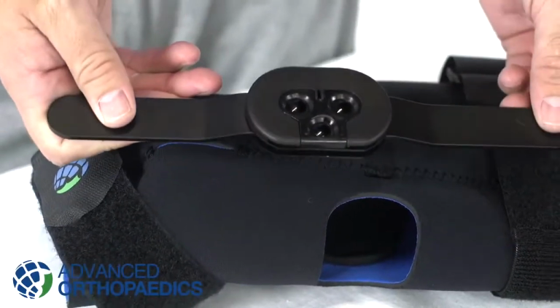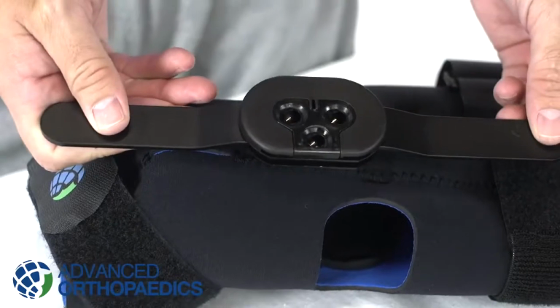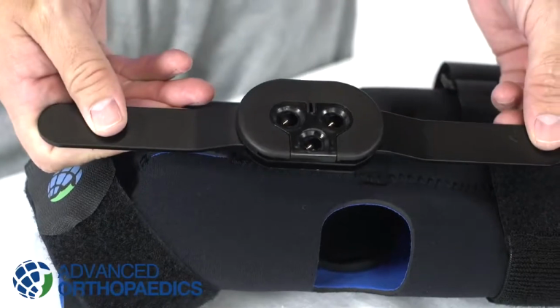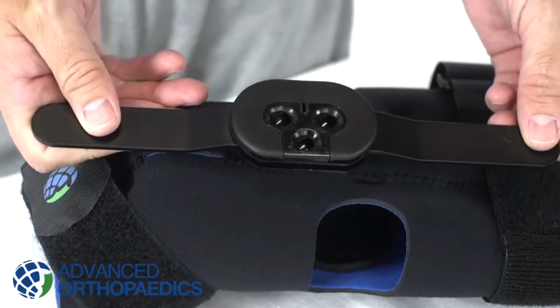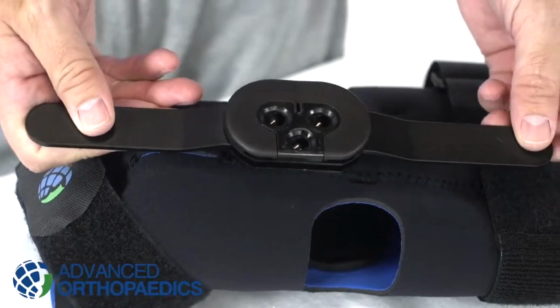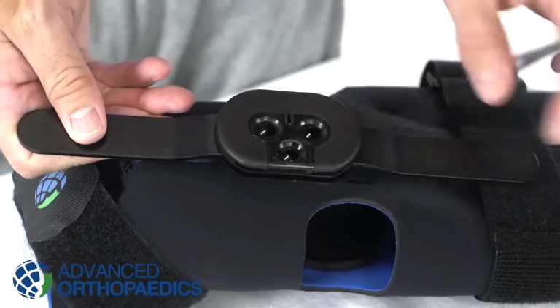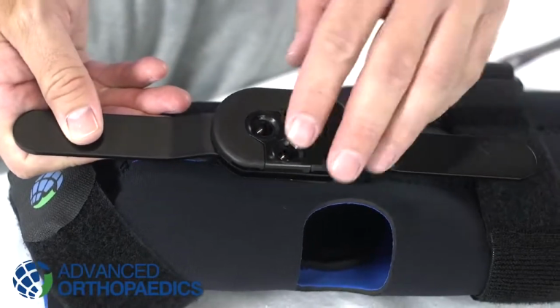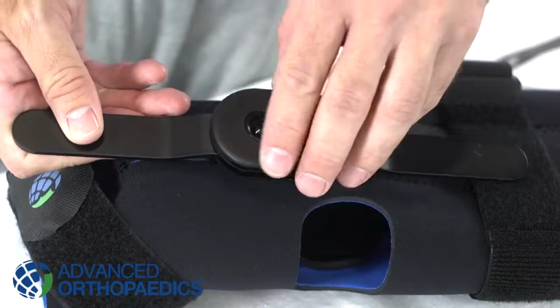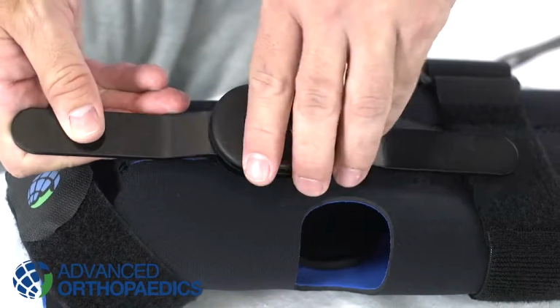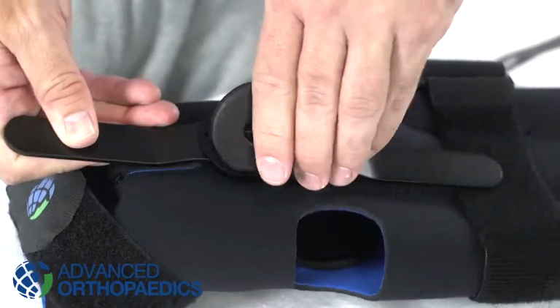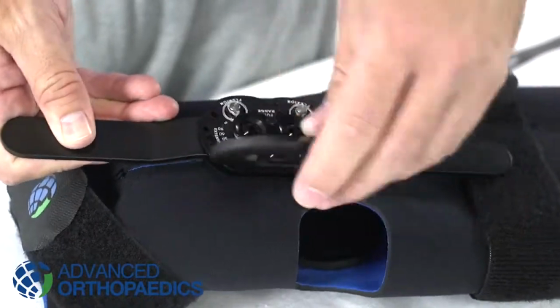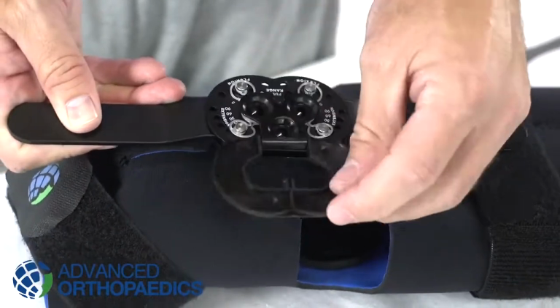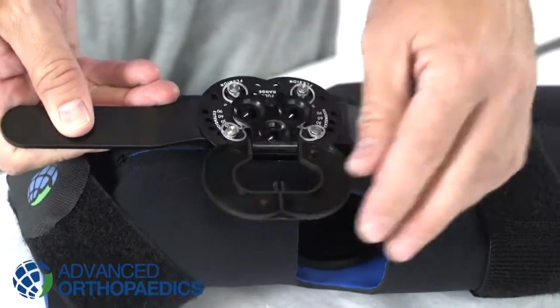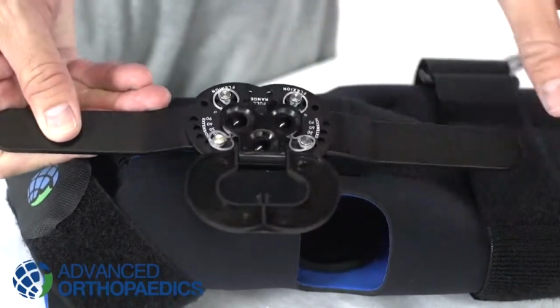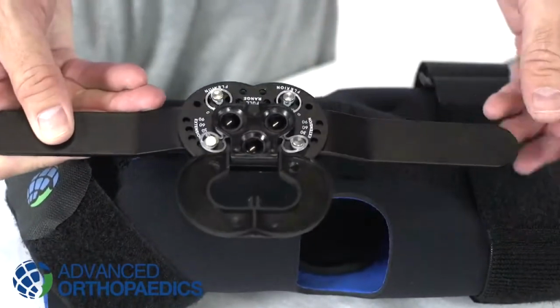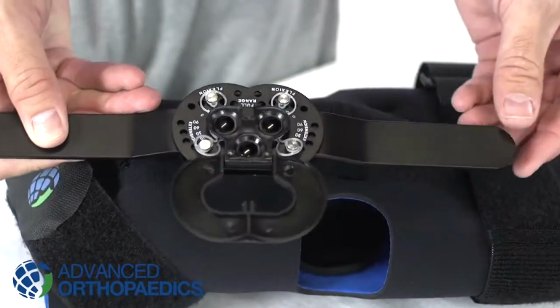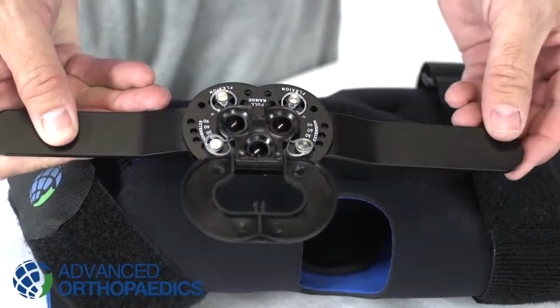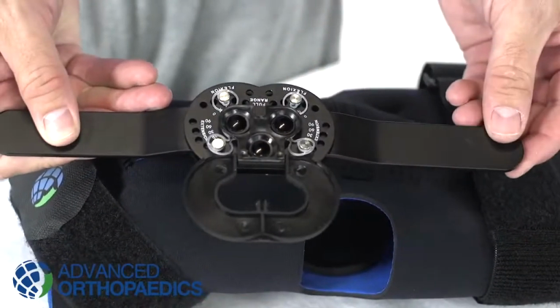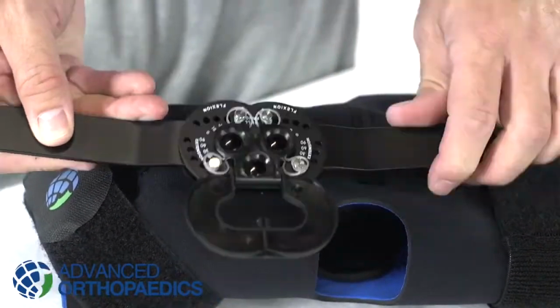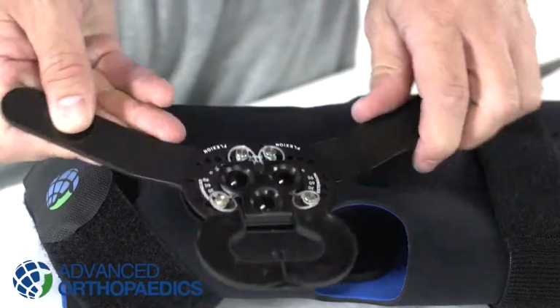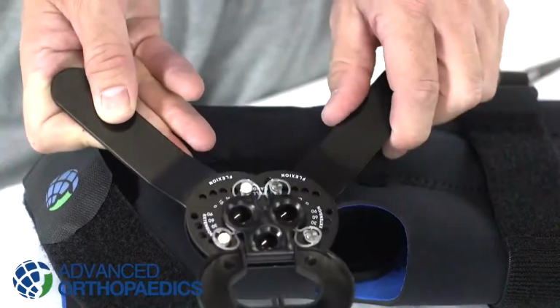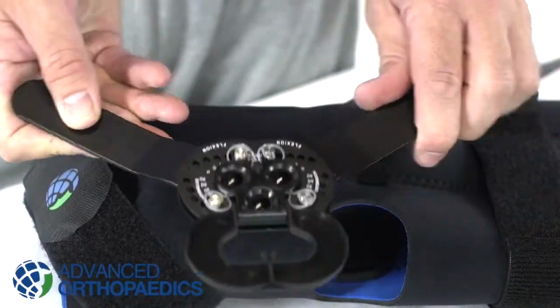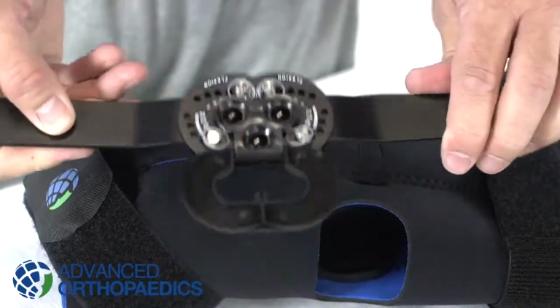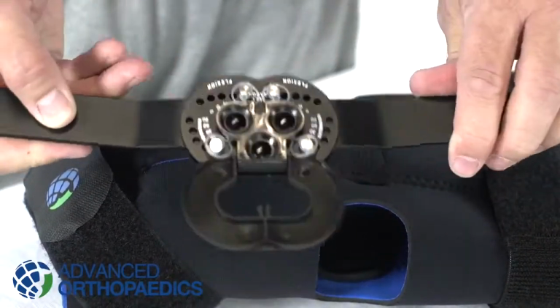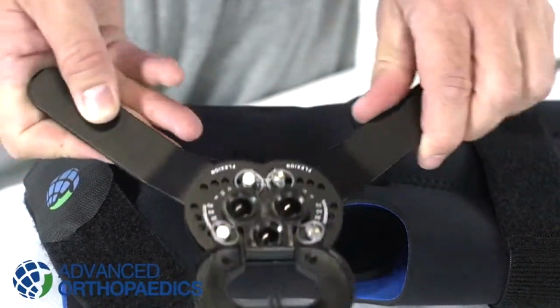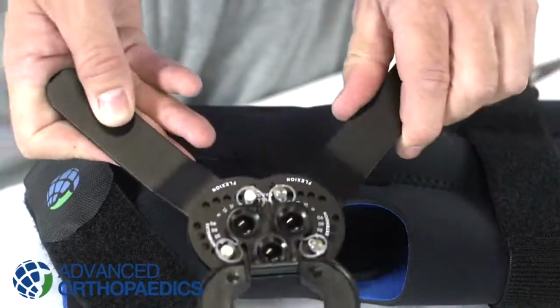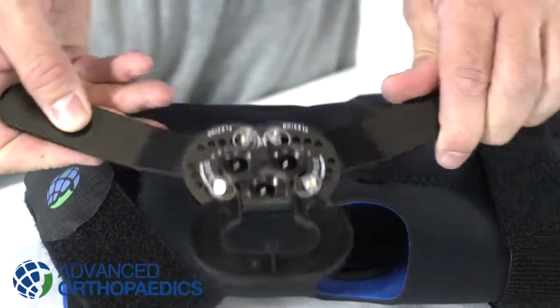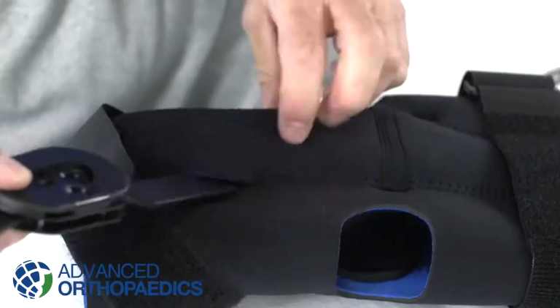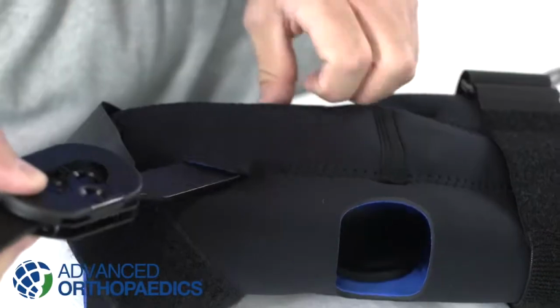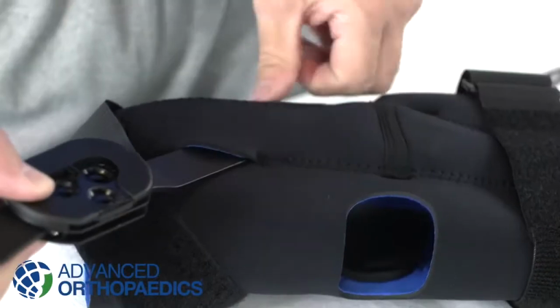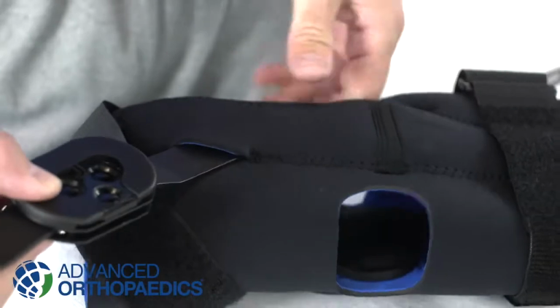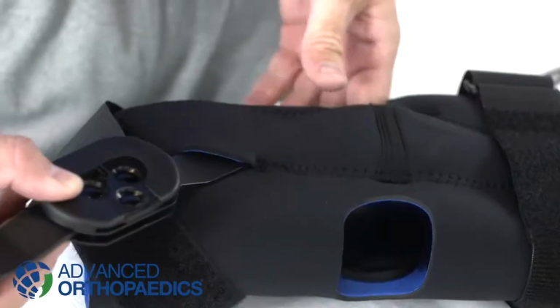Set the range of motion in each hinge to the desired level of flexion and extension, then reinsert.